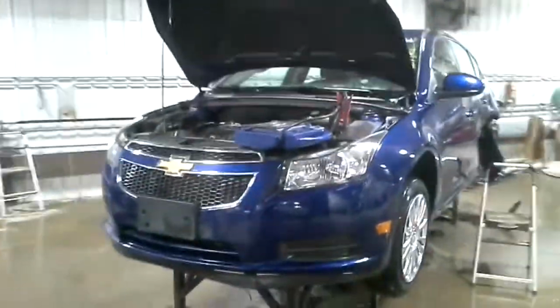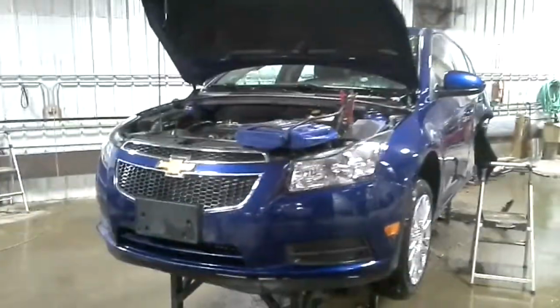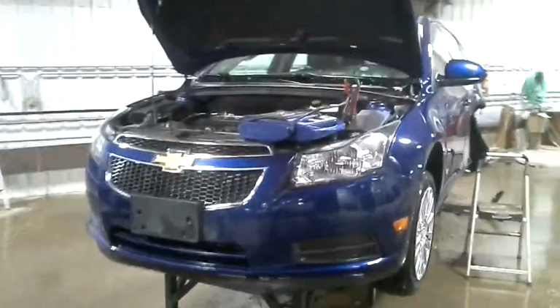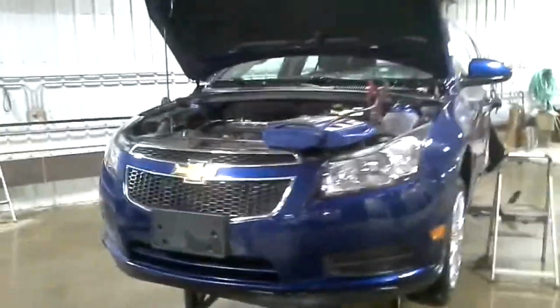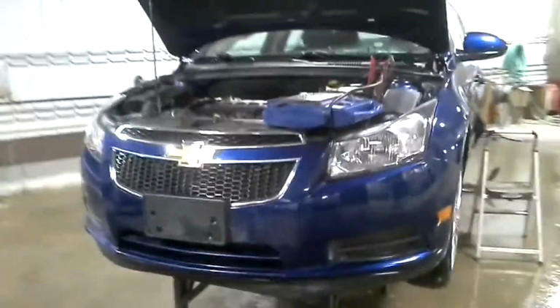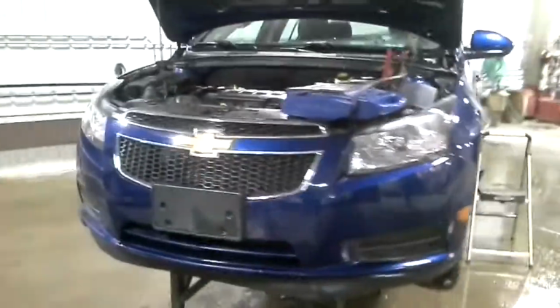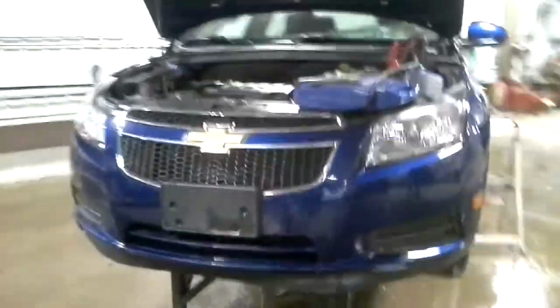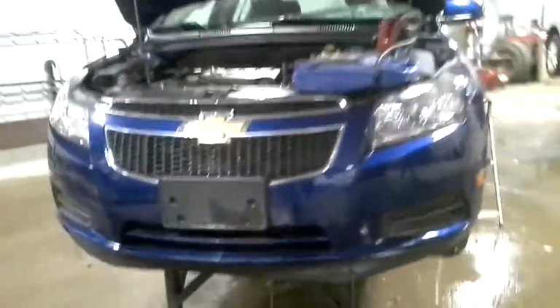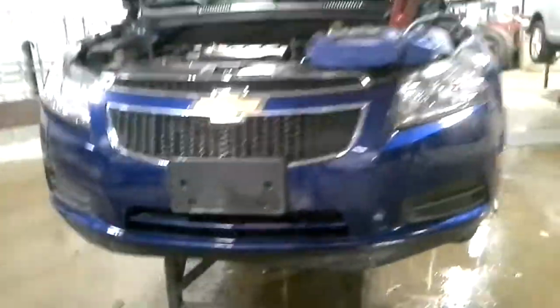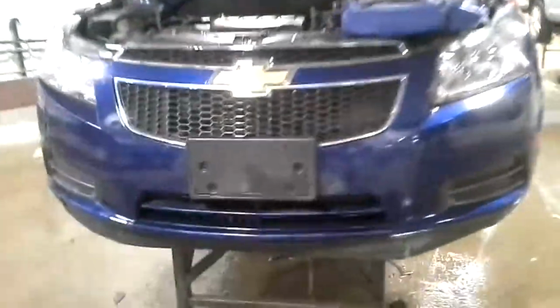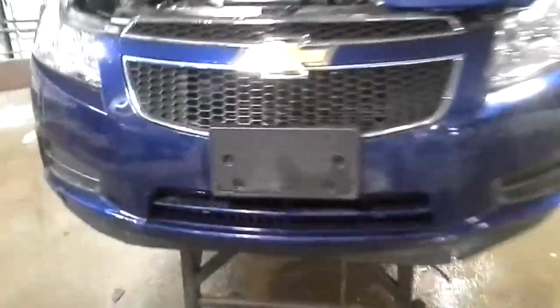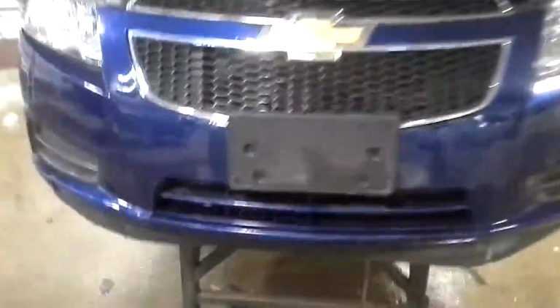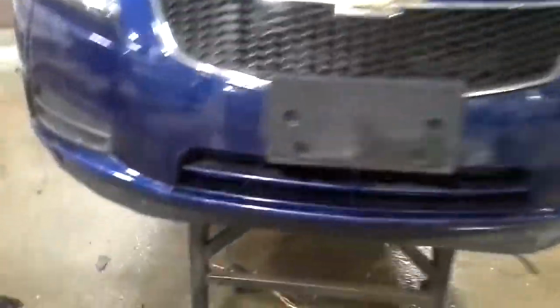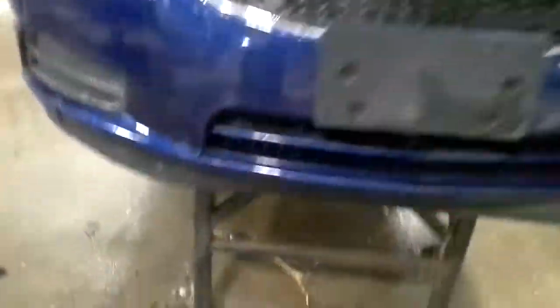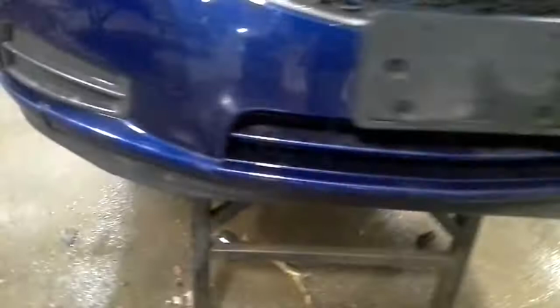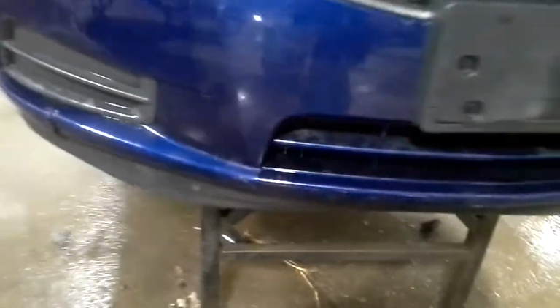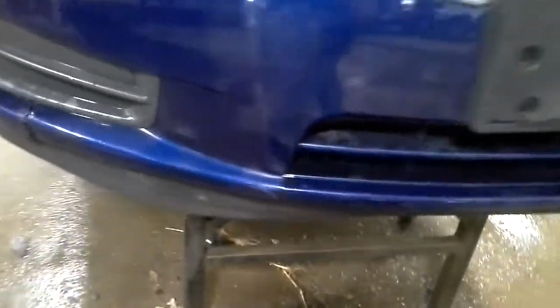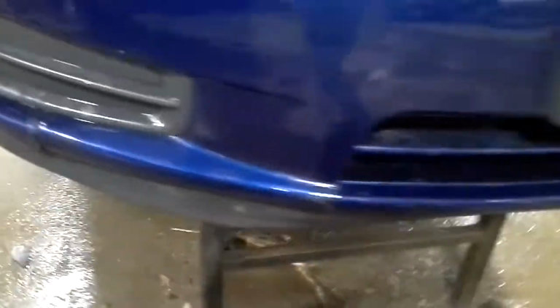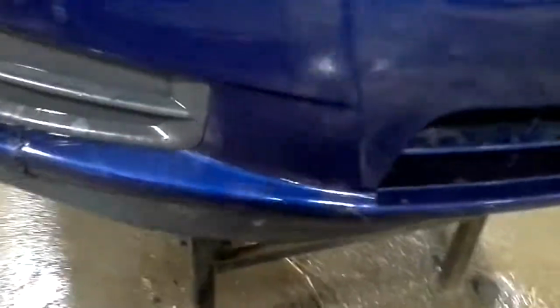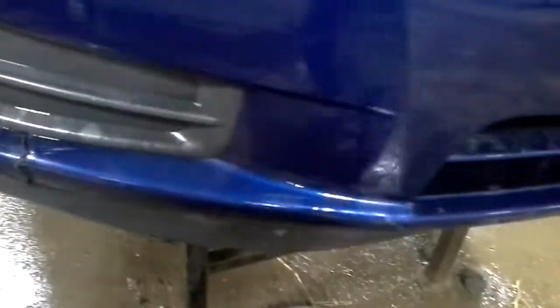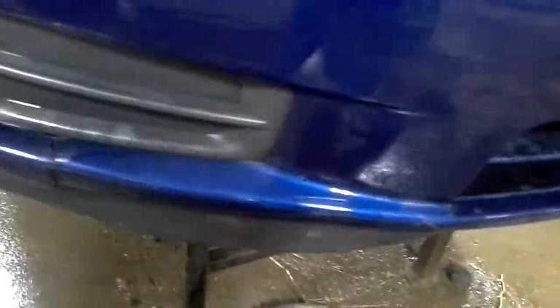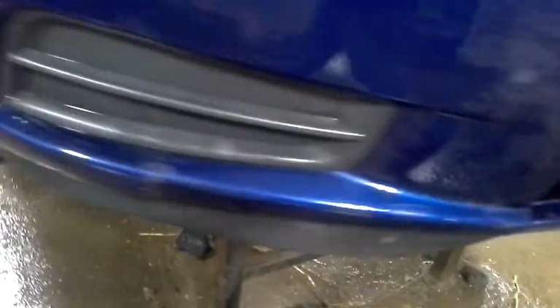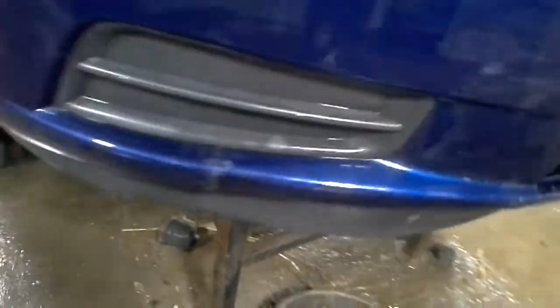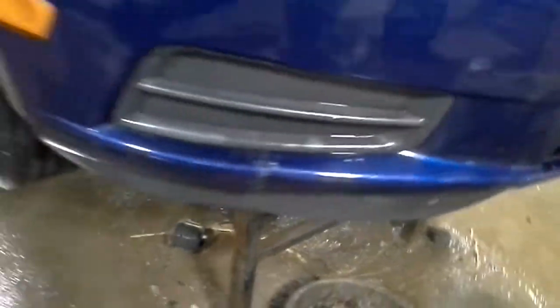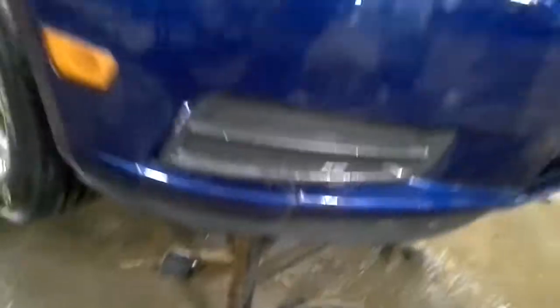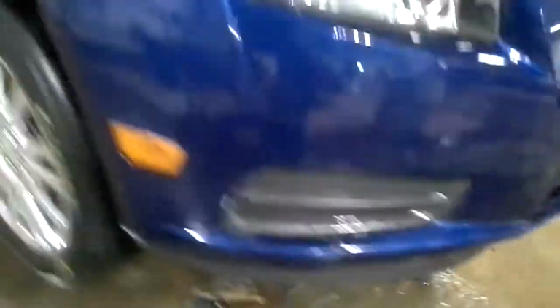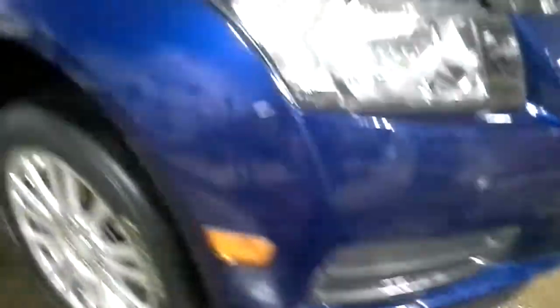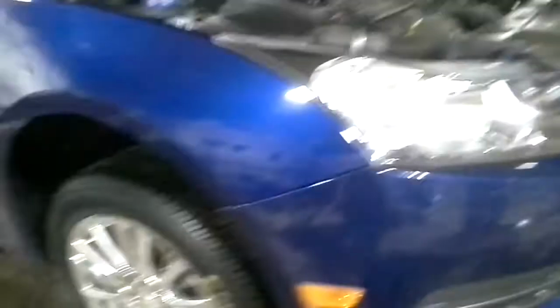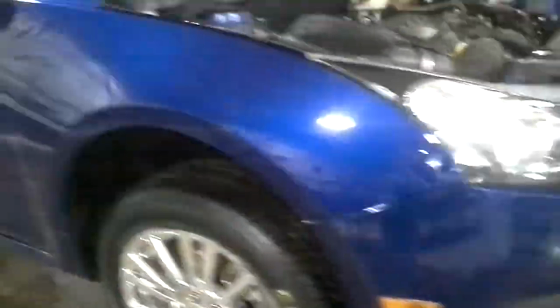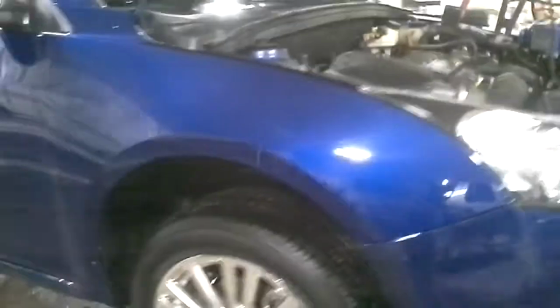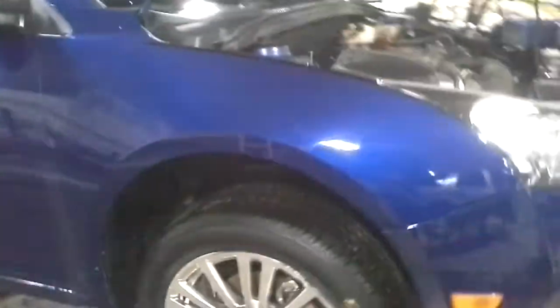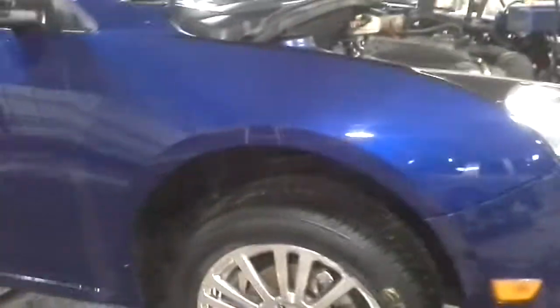Left rear hit, front bumper is cracked, also has hail damage.